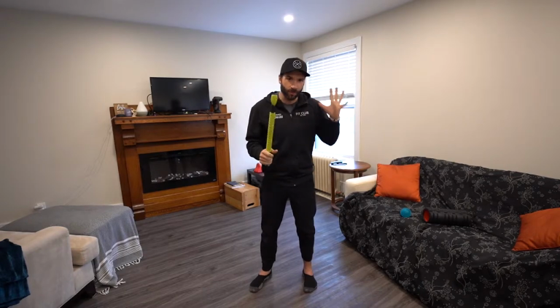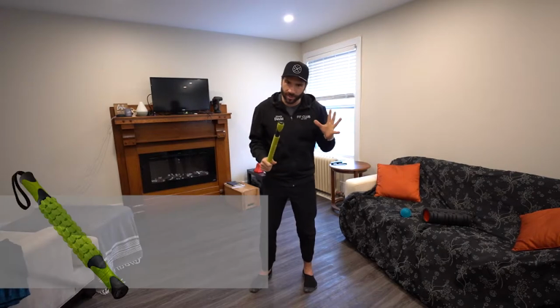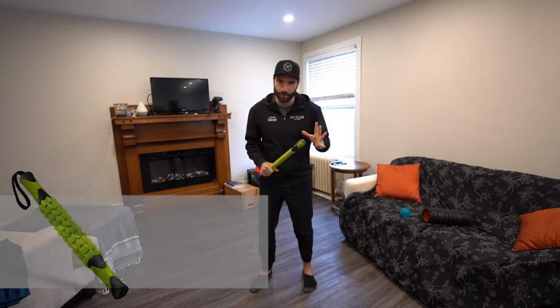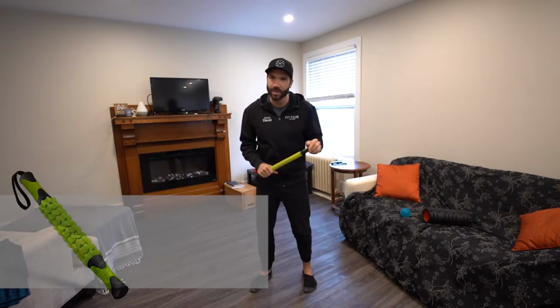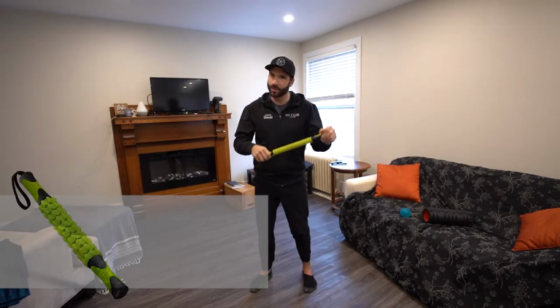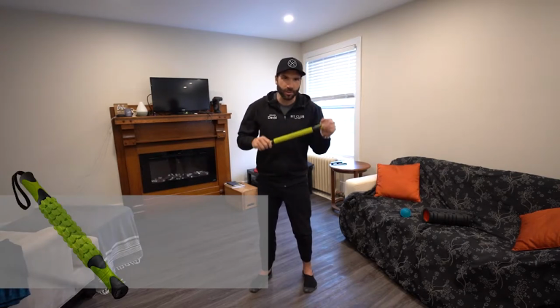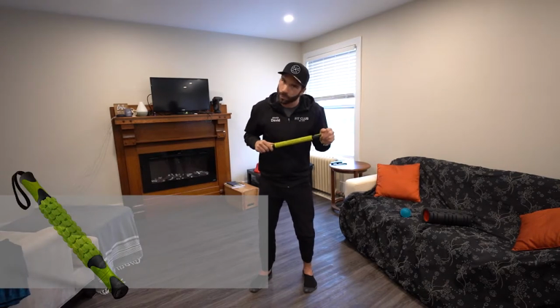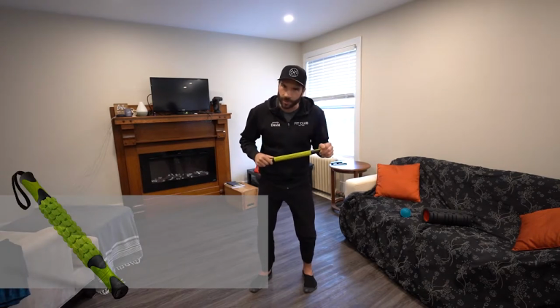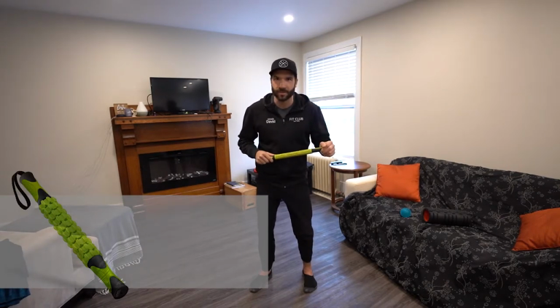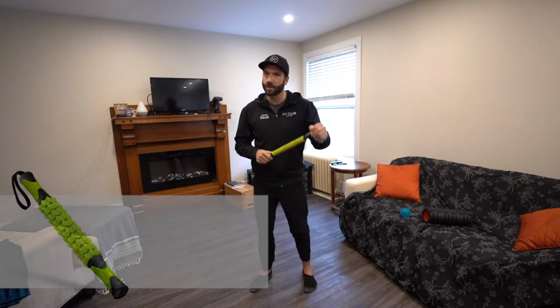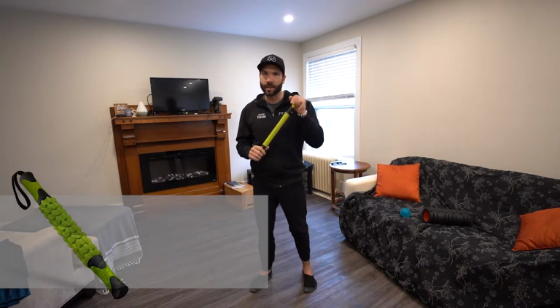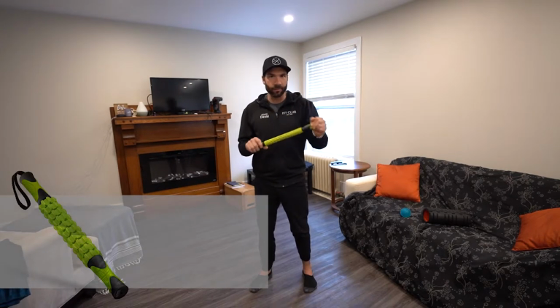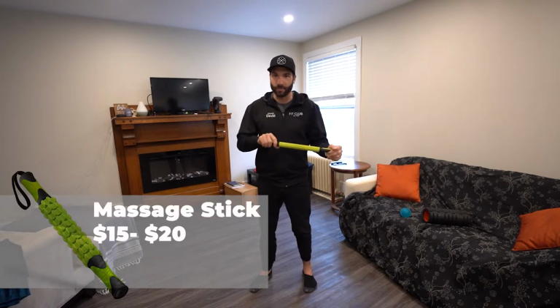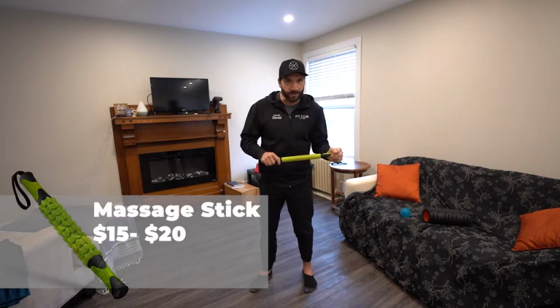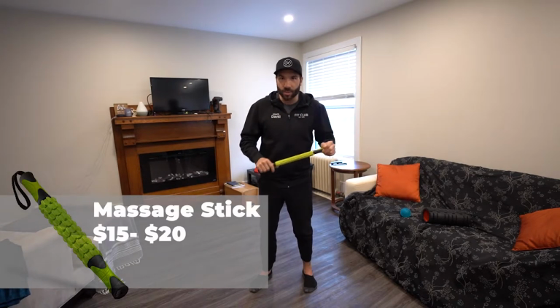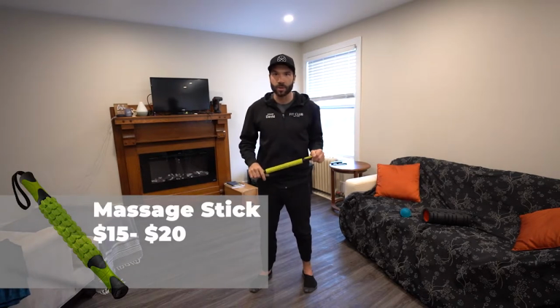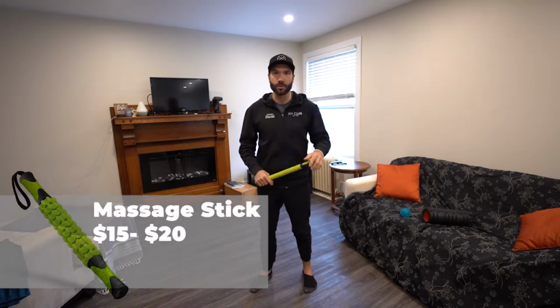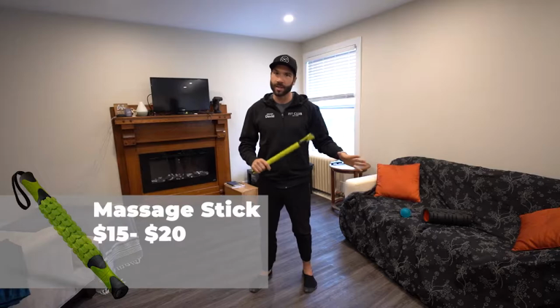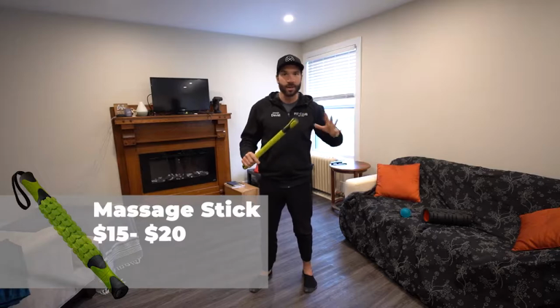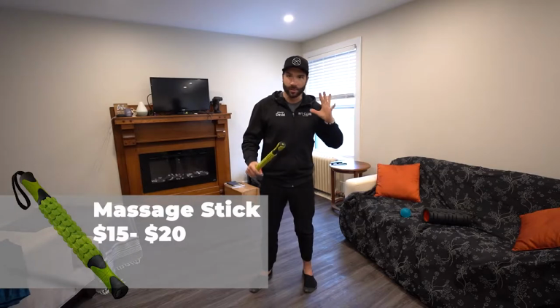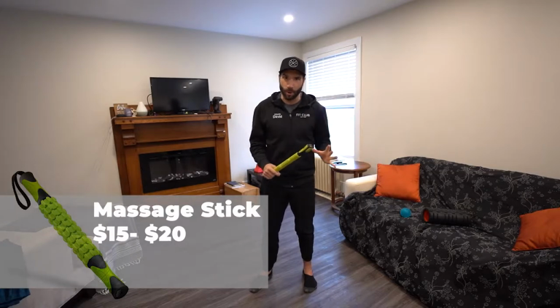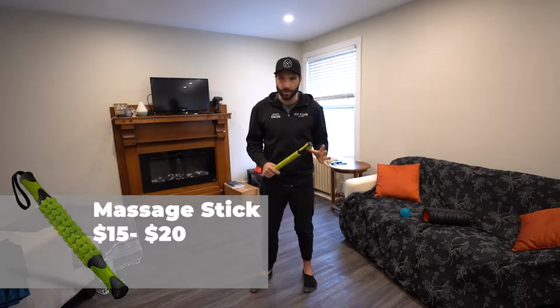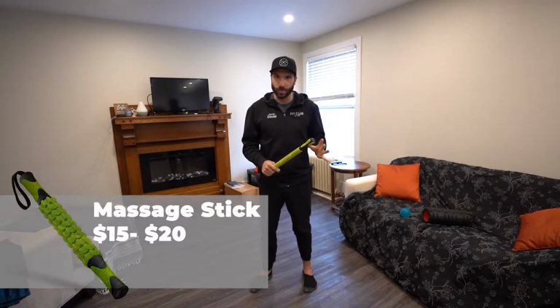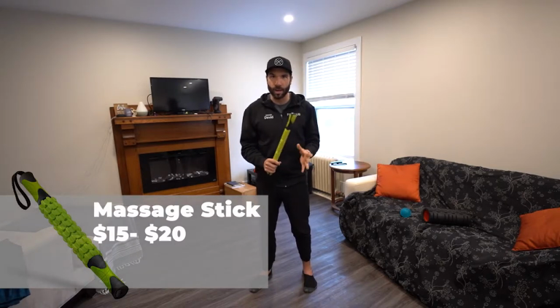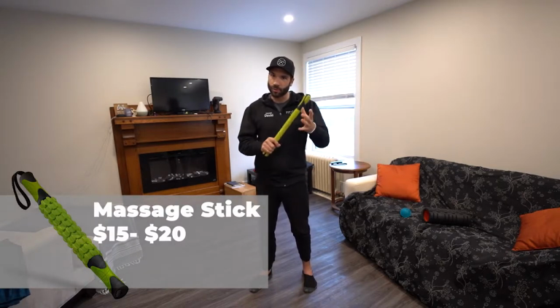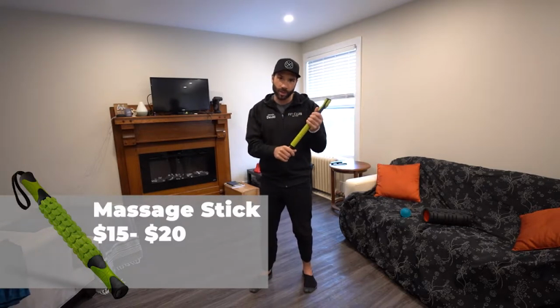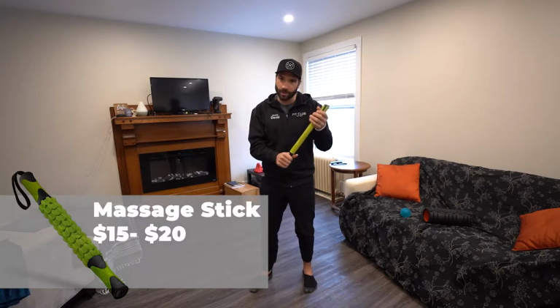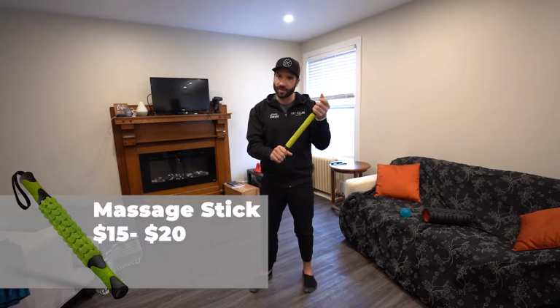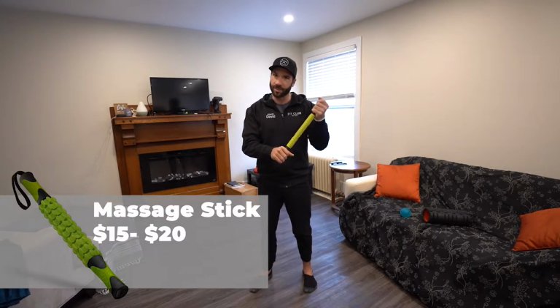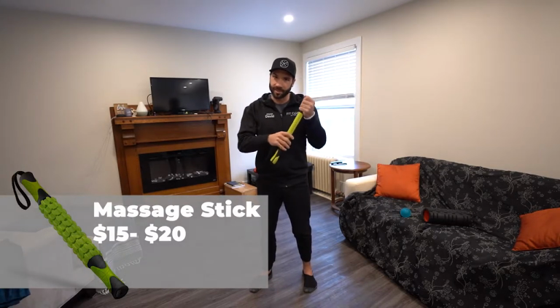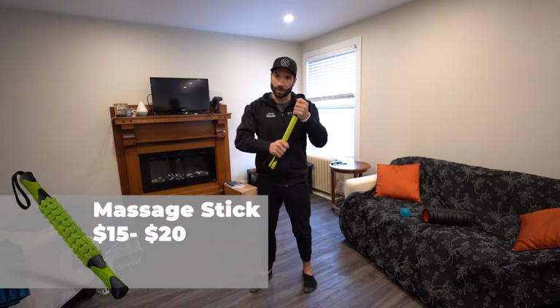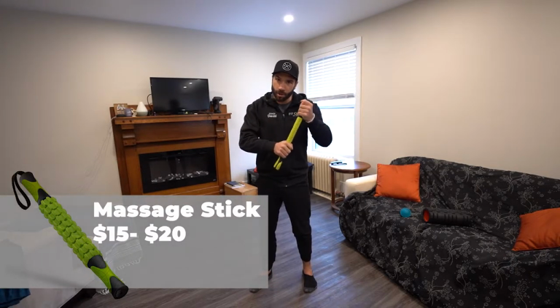First things first, they're not super expensive. You can get them for about $15 to $20 at any department store. I would just recommend you find something that's nice and hard.